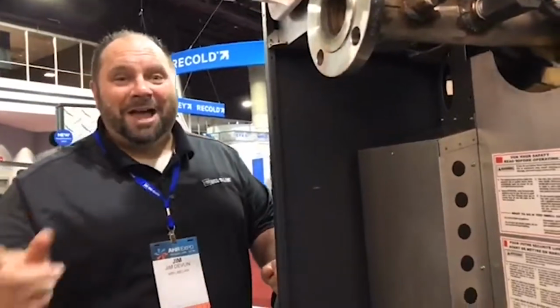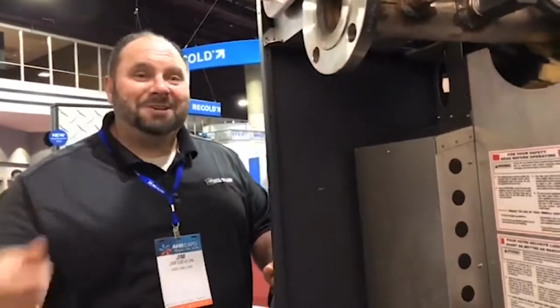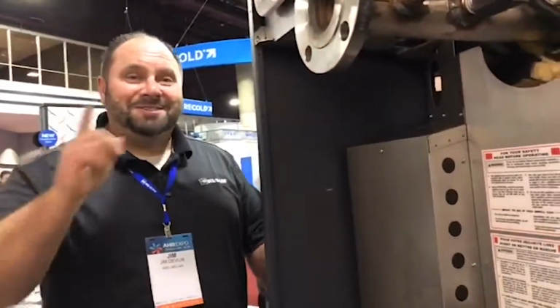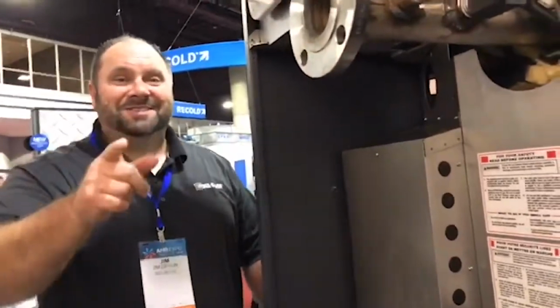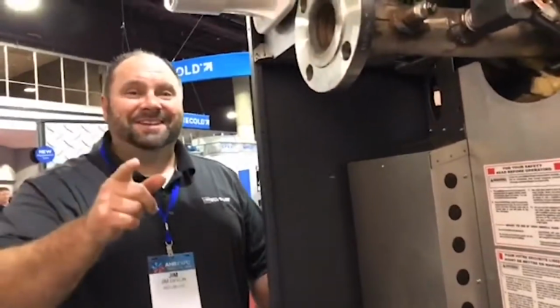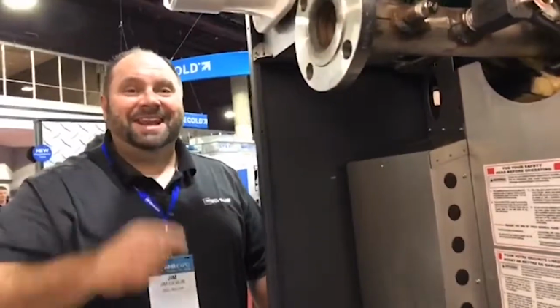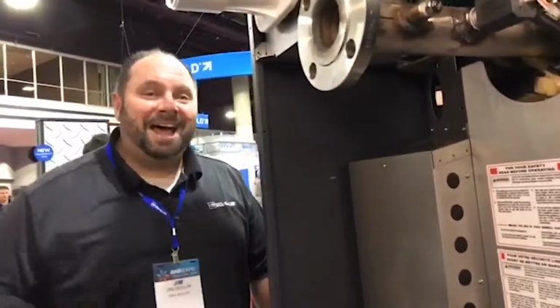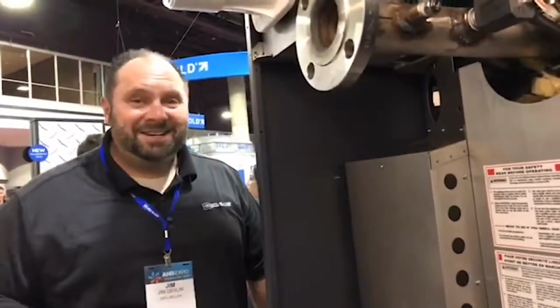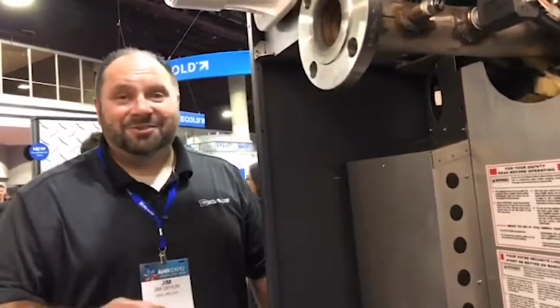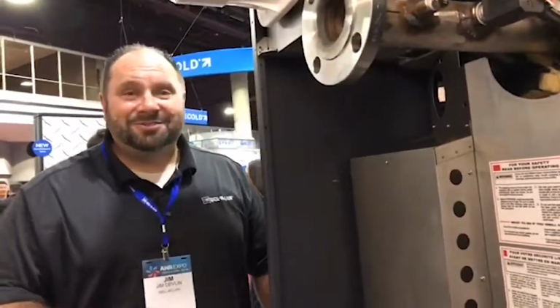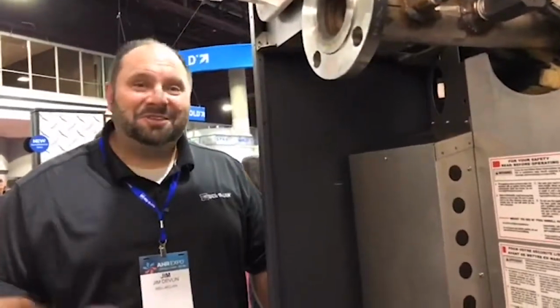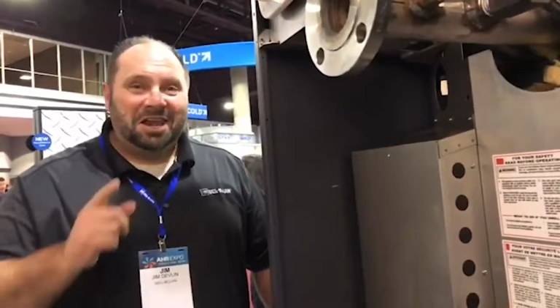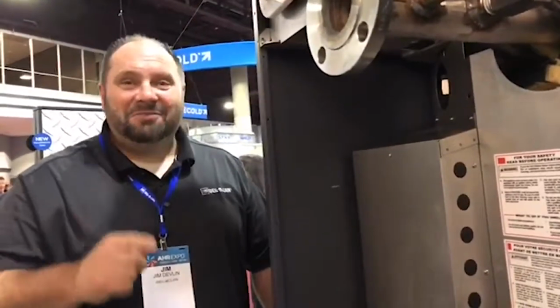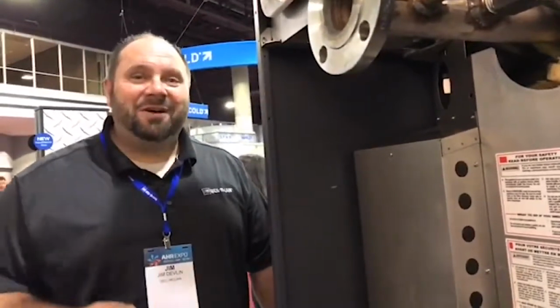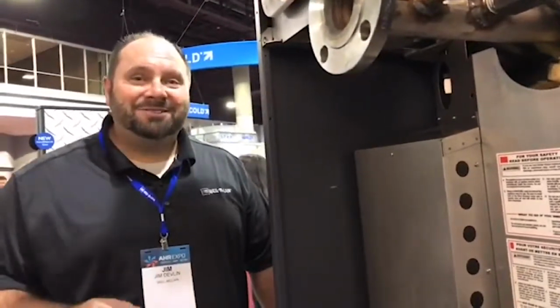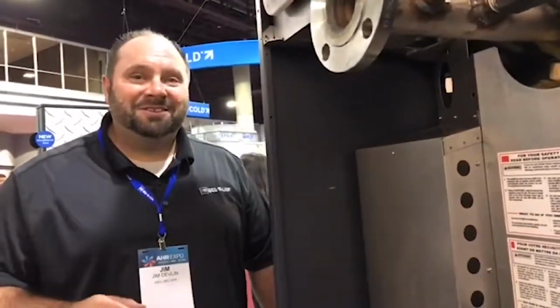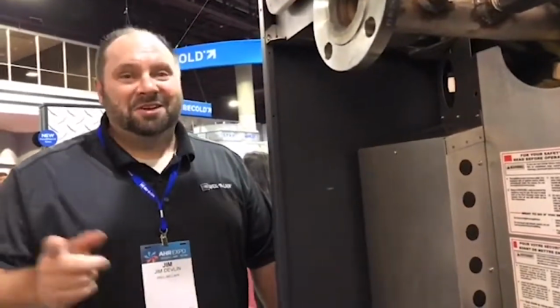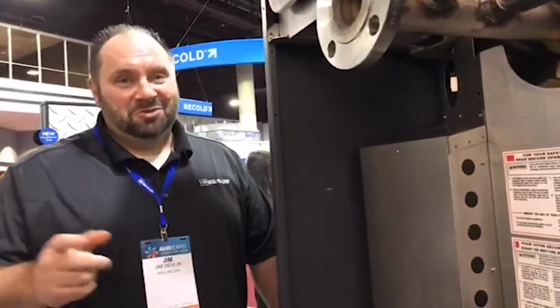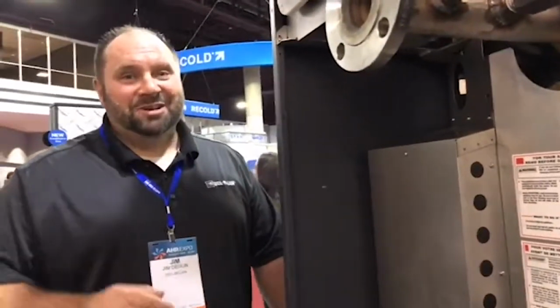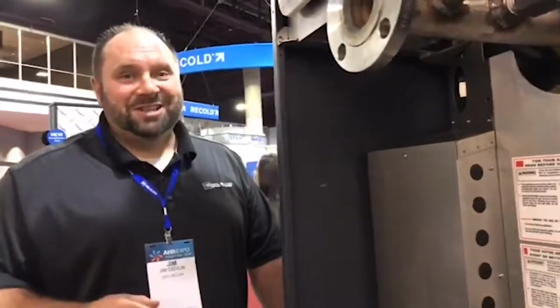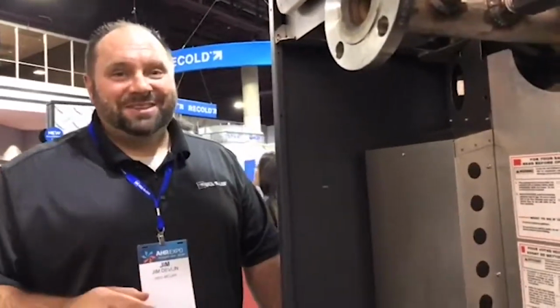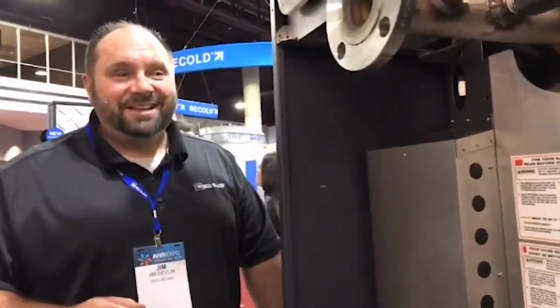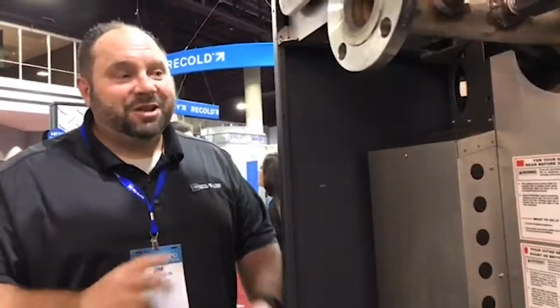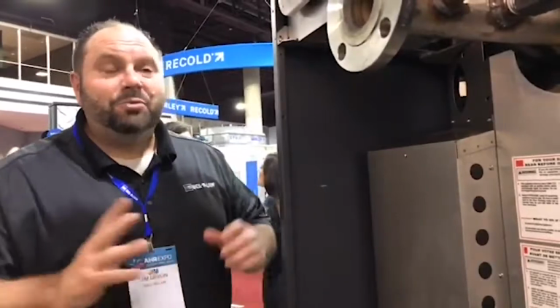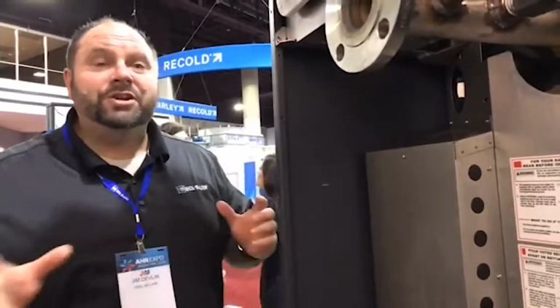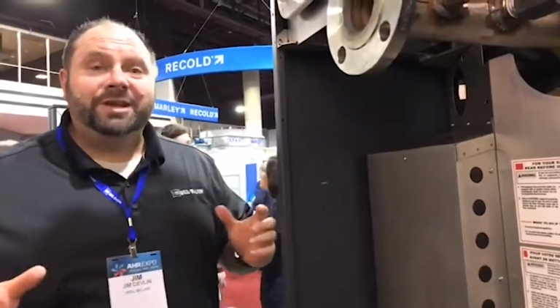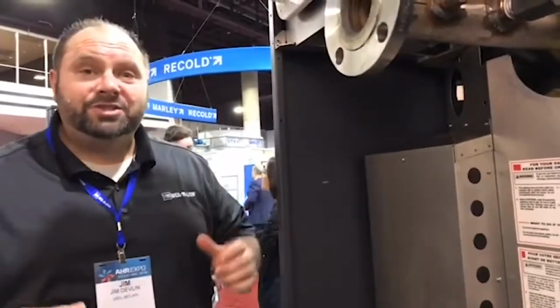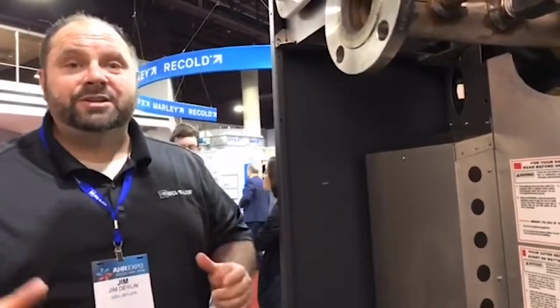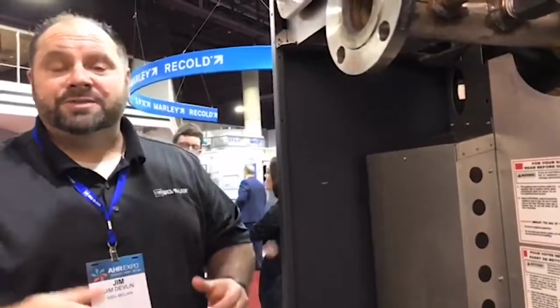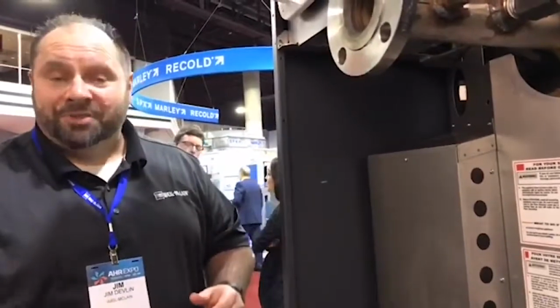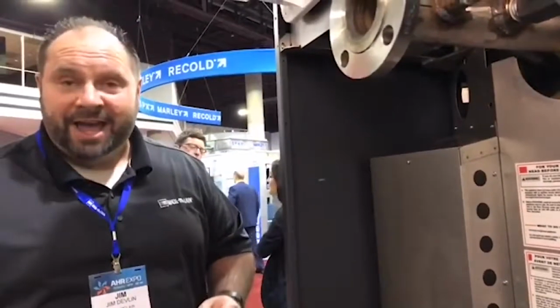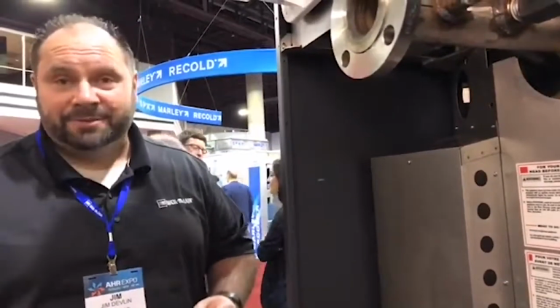Why? Because at 9 years, 11 months, 27 days we get a brand new unit if something happens.